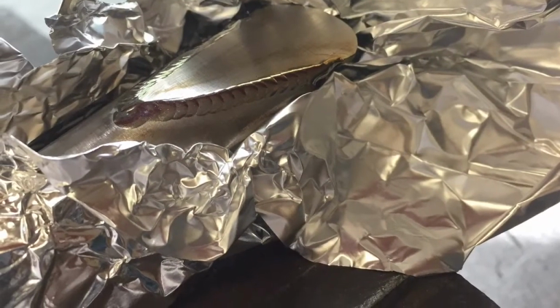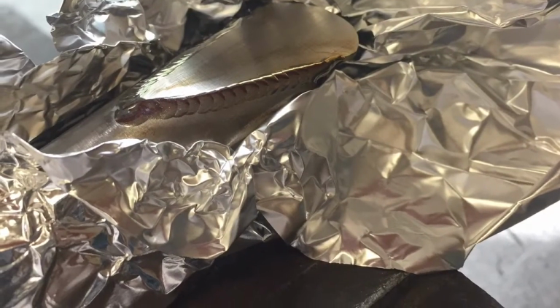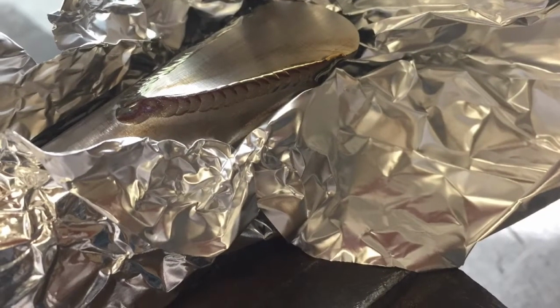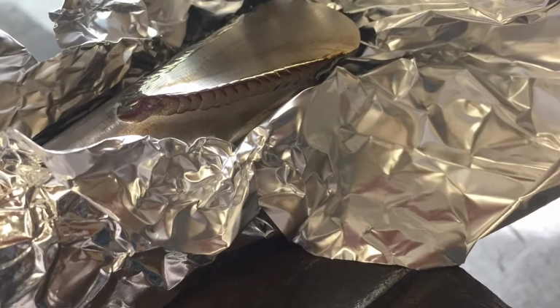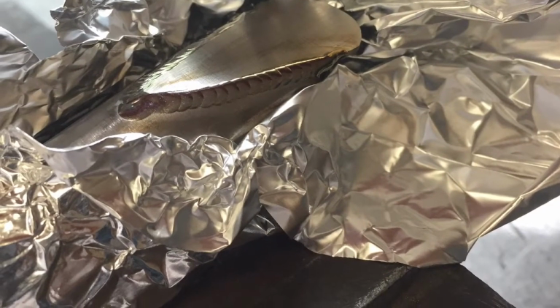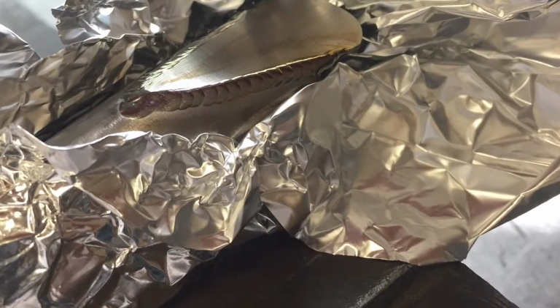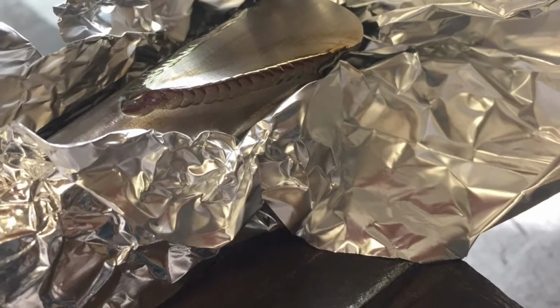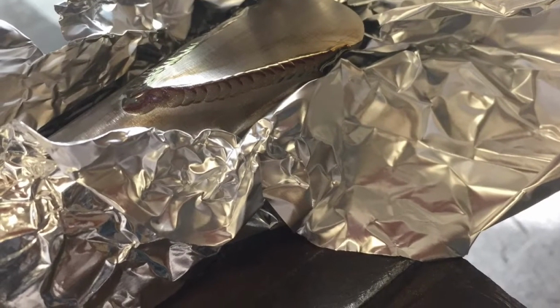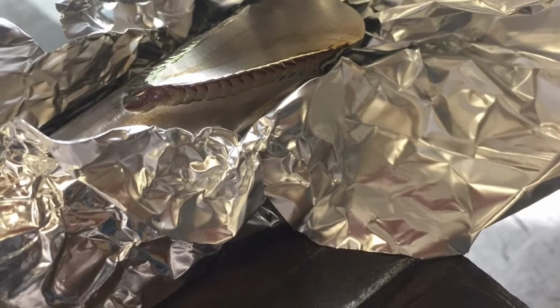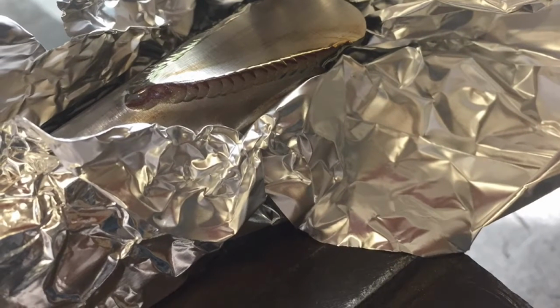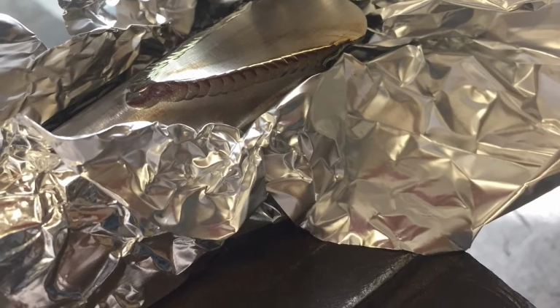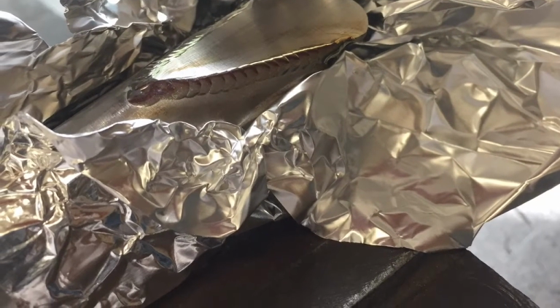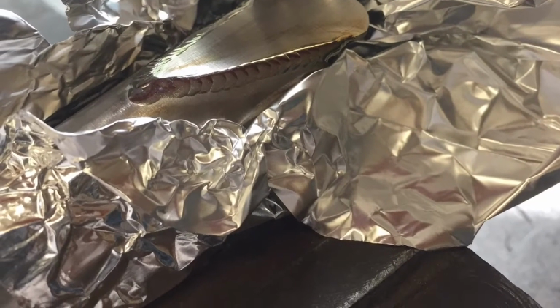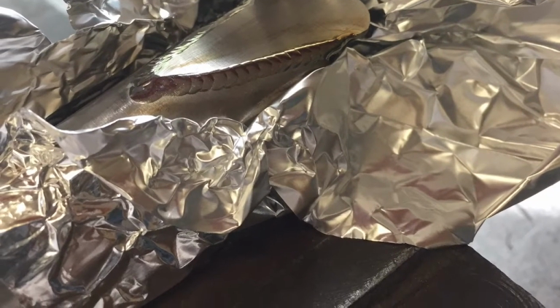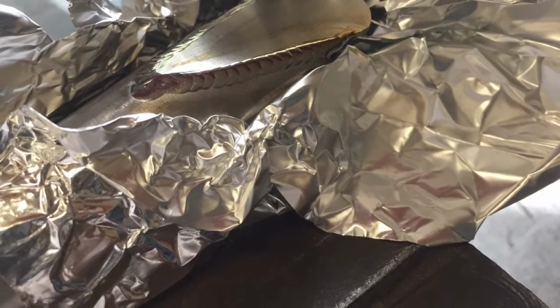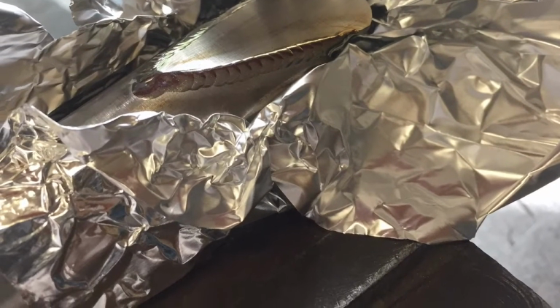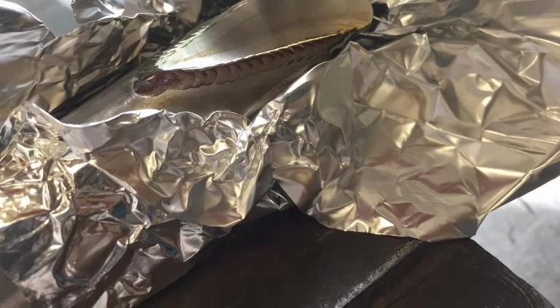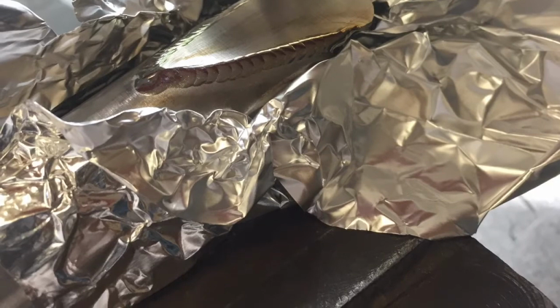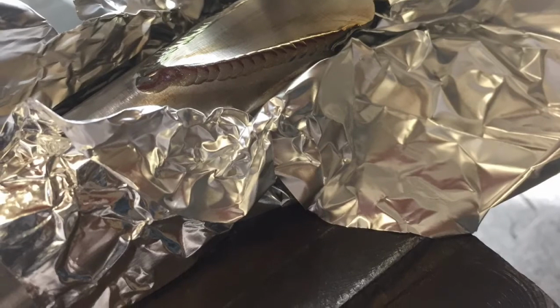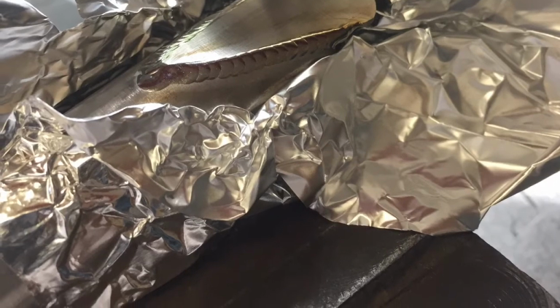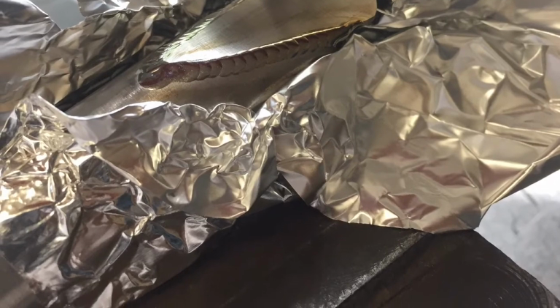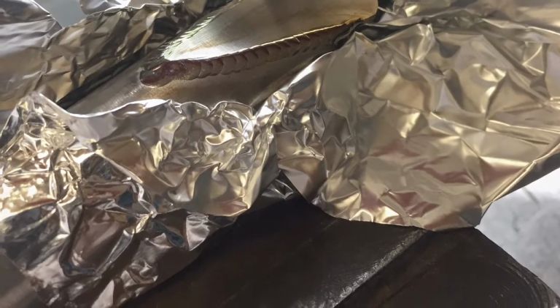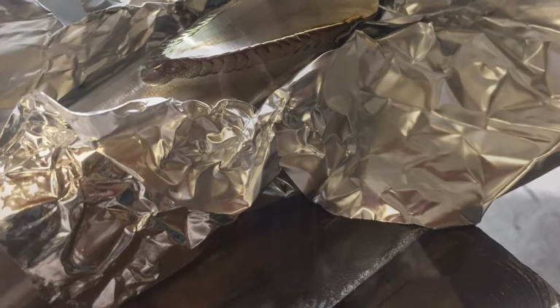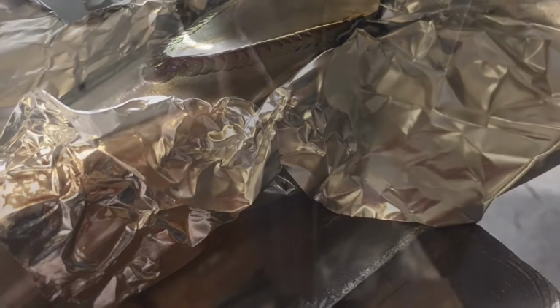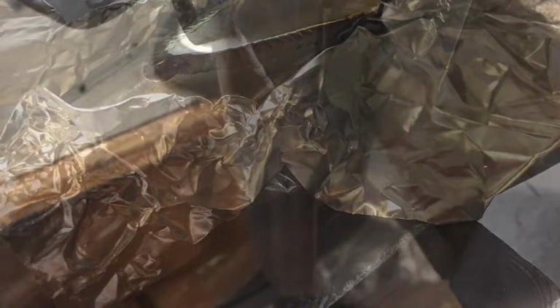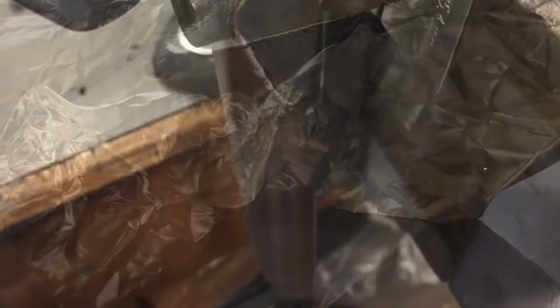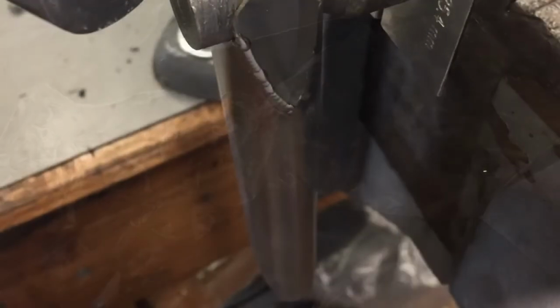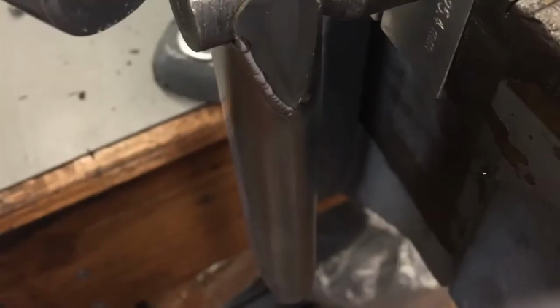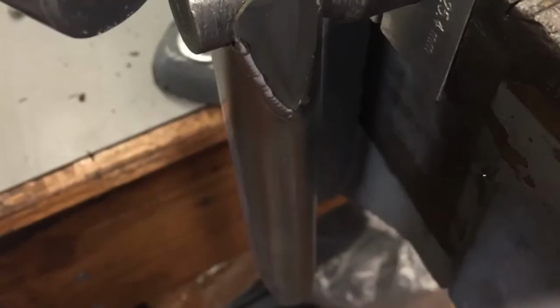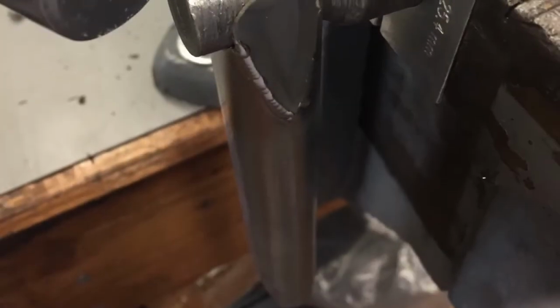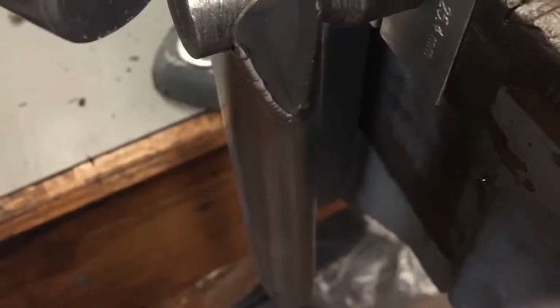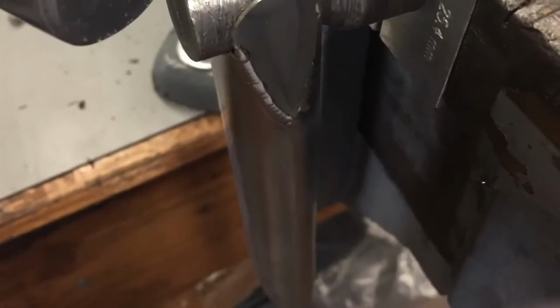When we're welding, we're looking for nice, clean, silver, shiny welds without any purple or blue discoloration.